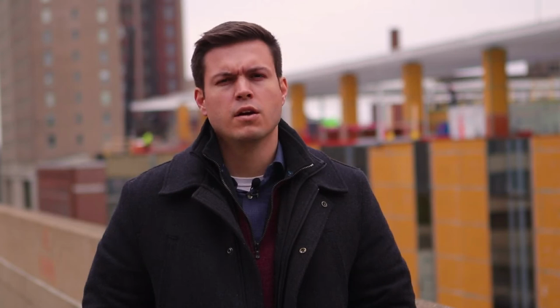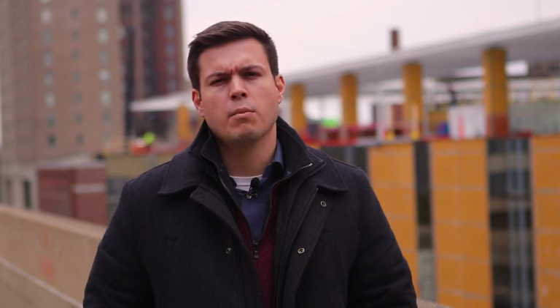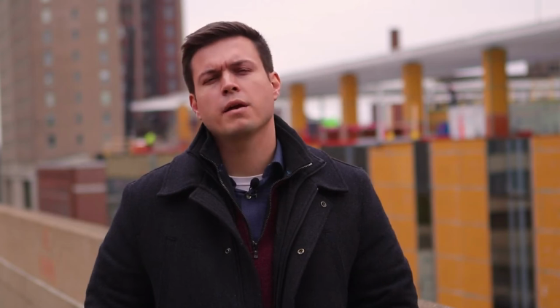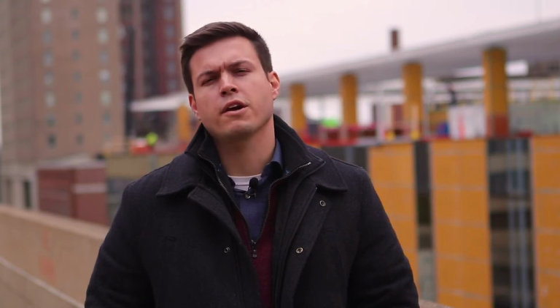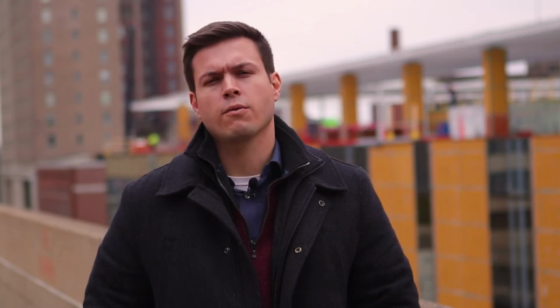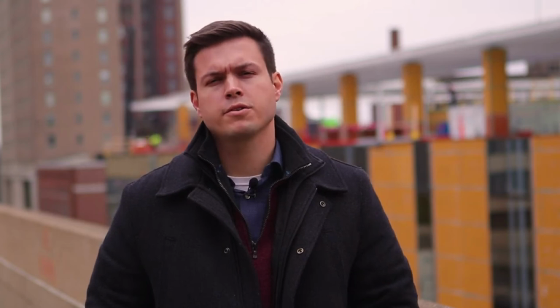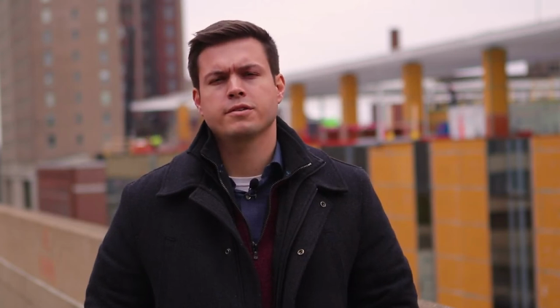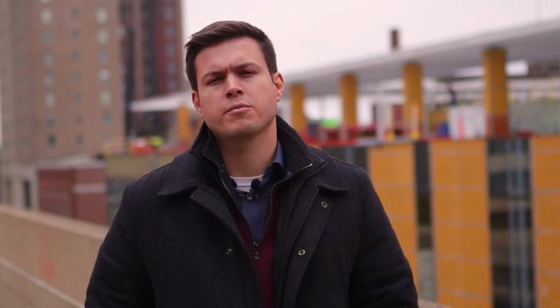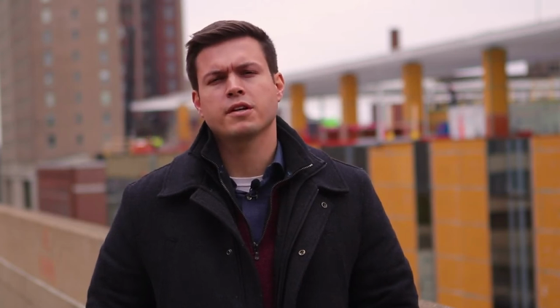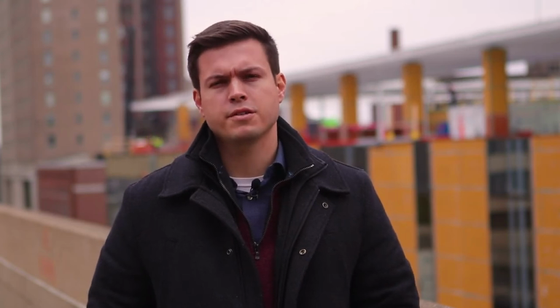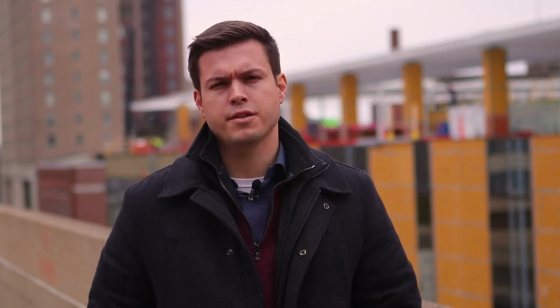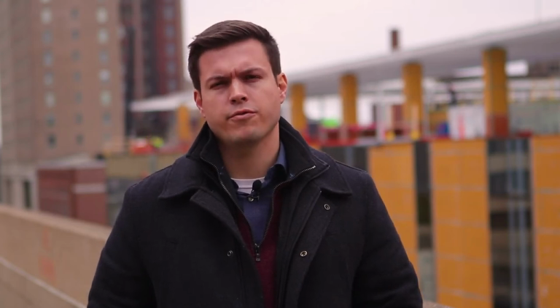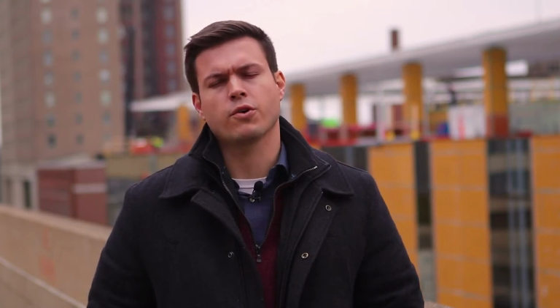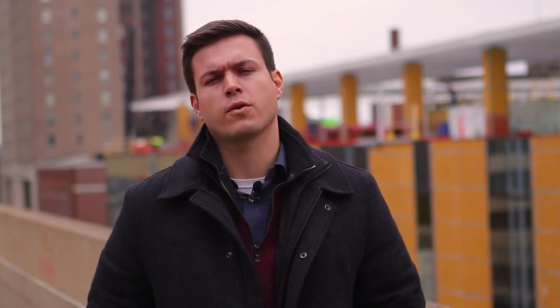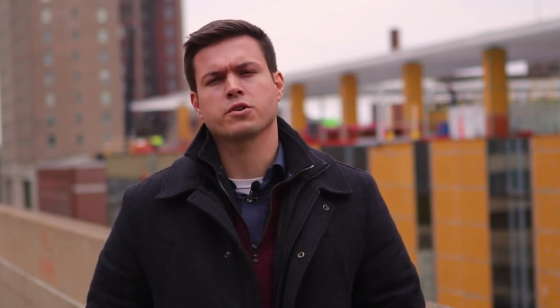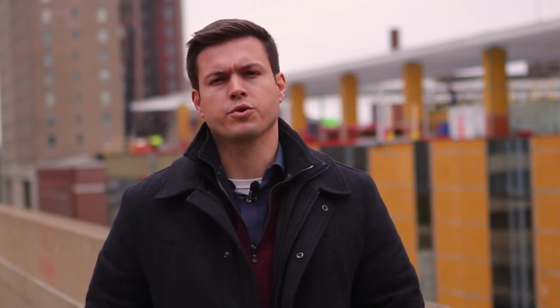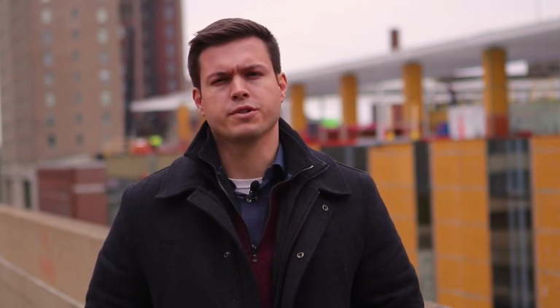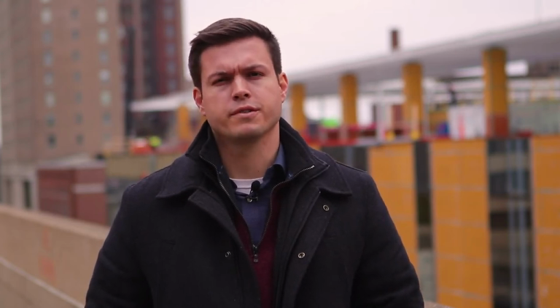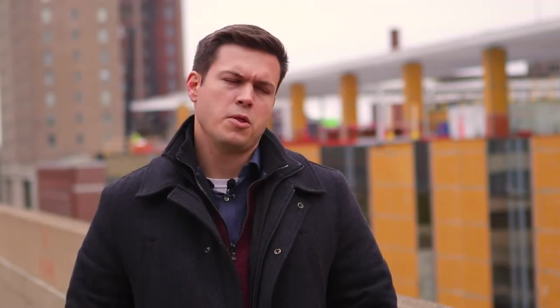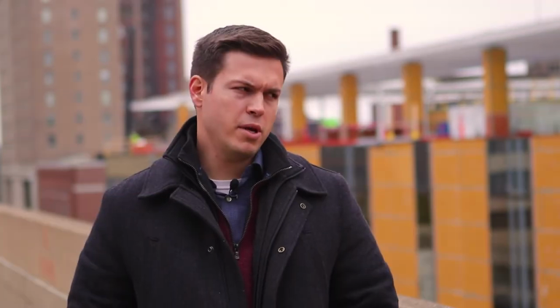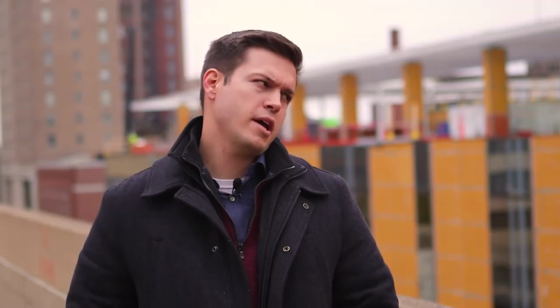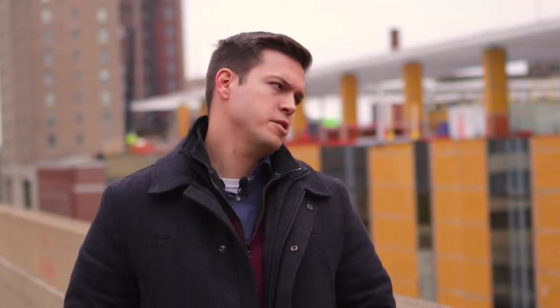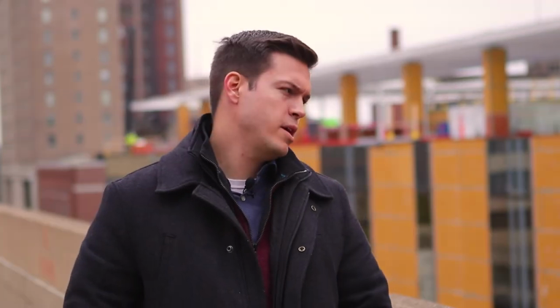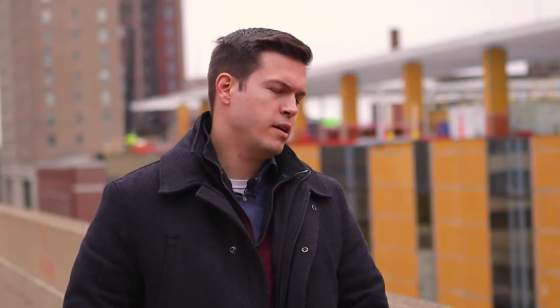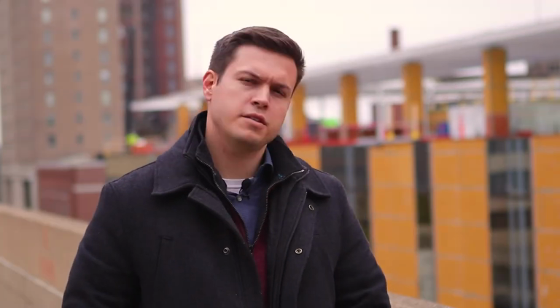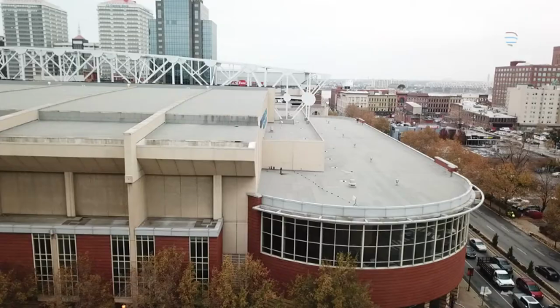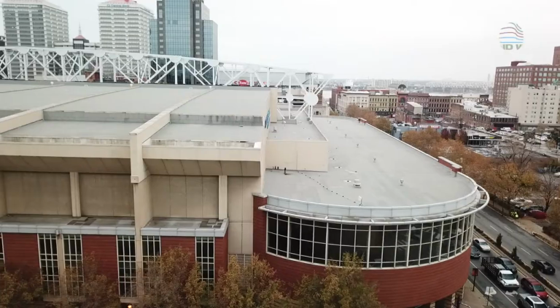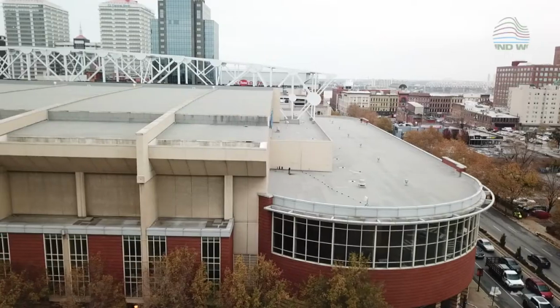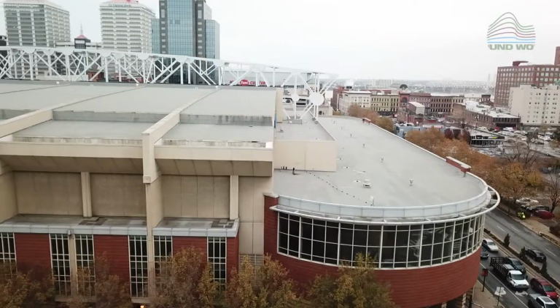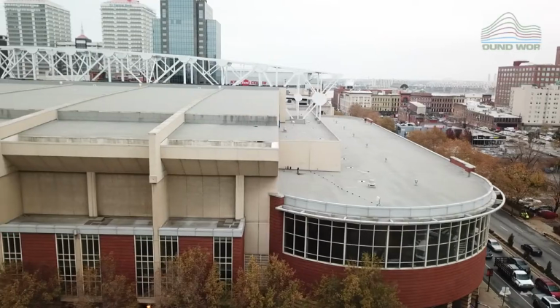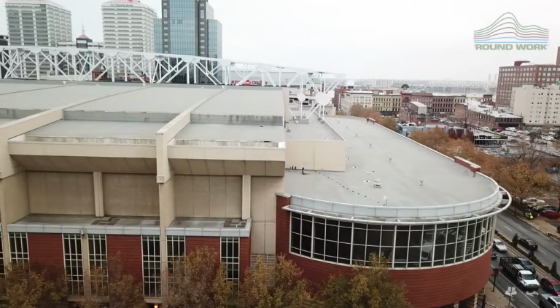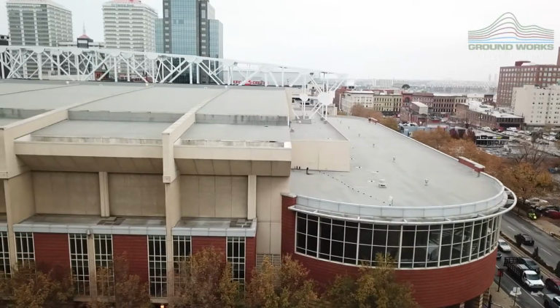My name is Aaron Rodgers and I'm a sales engineer for Groundwork Solutions. The building next to me is Kentucky International Convention Center.